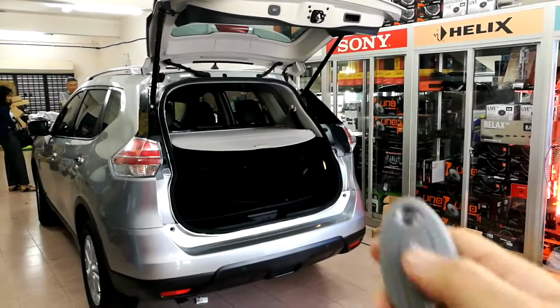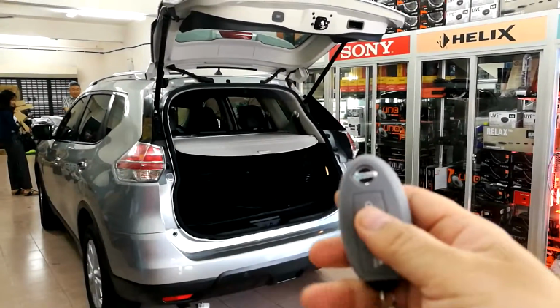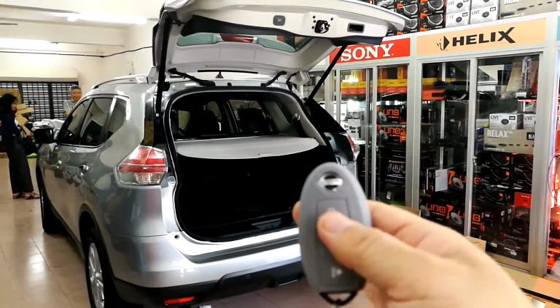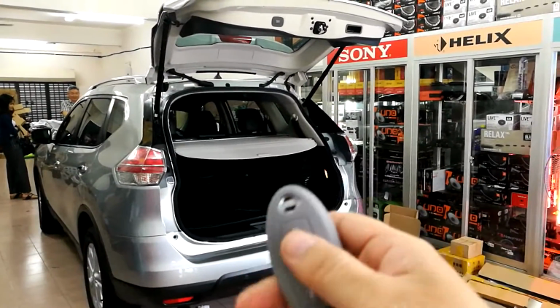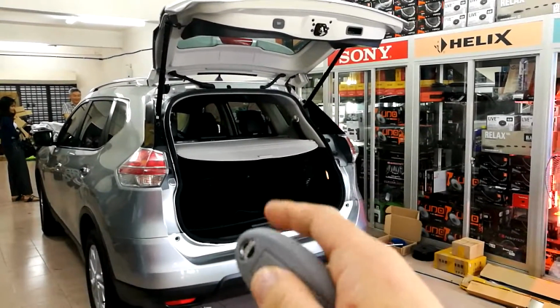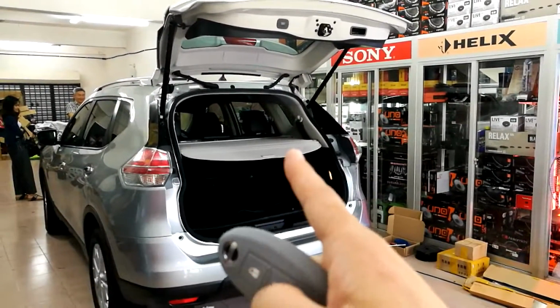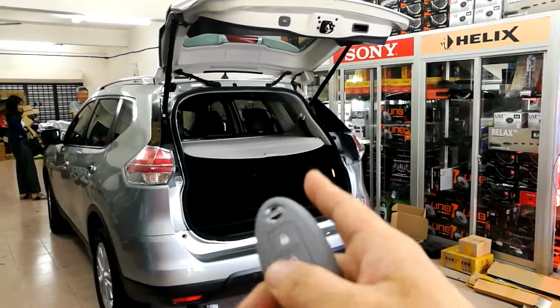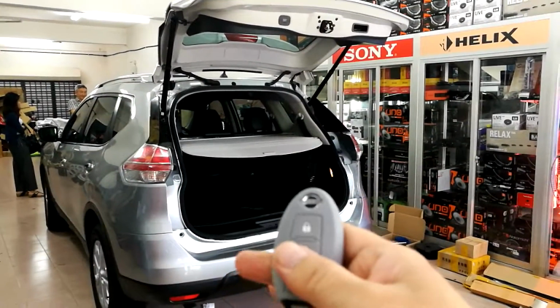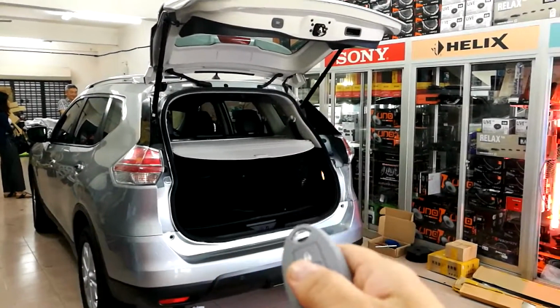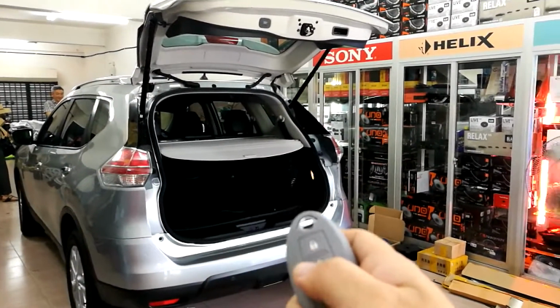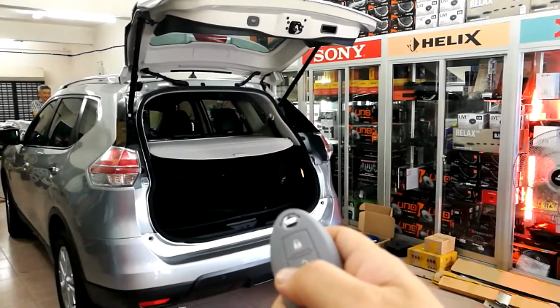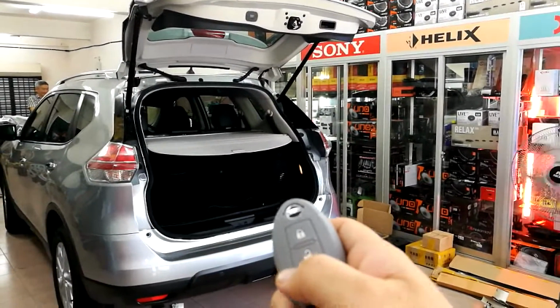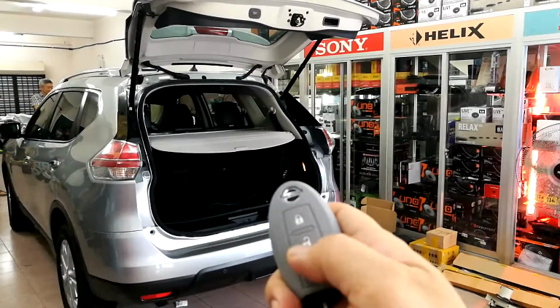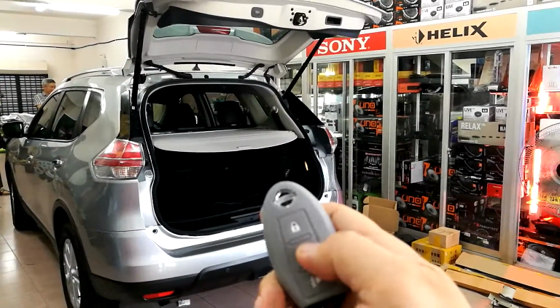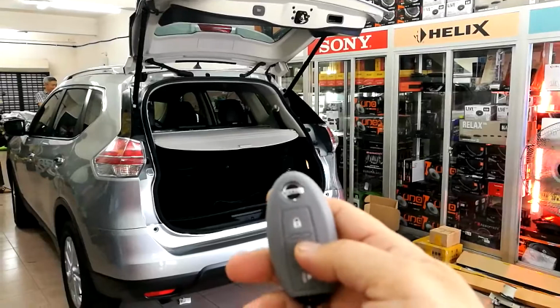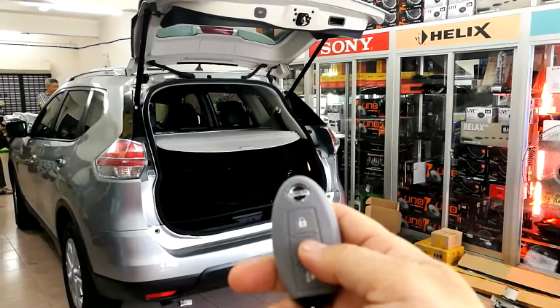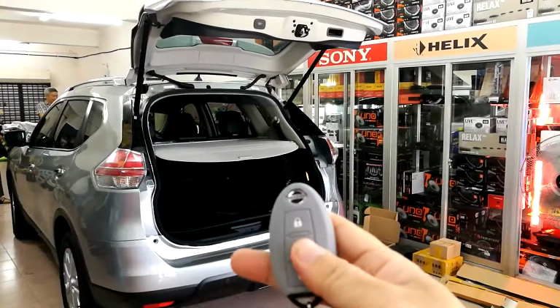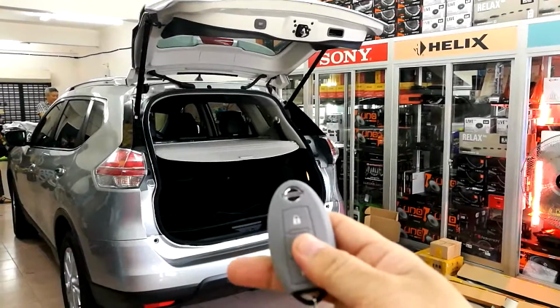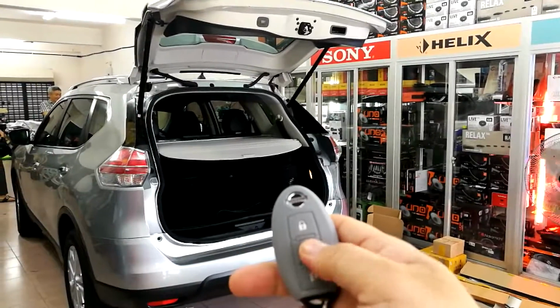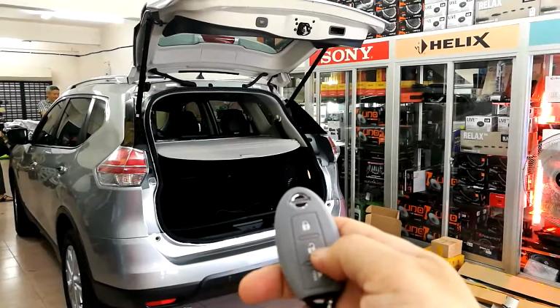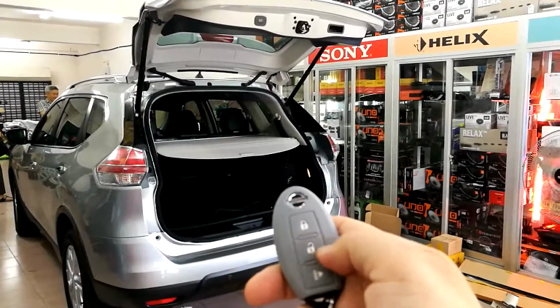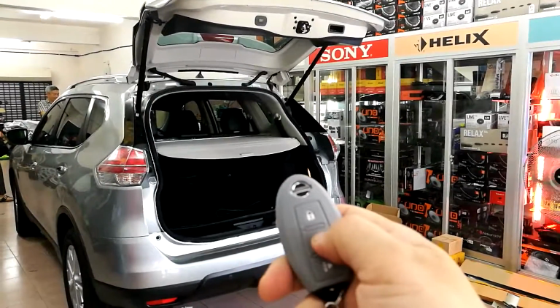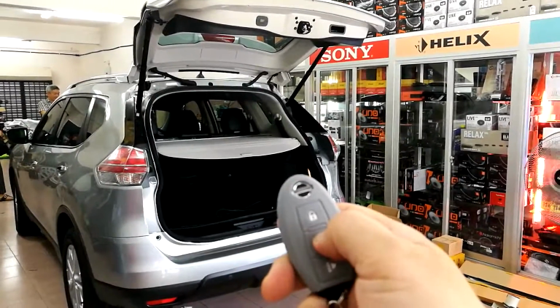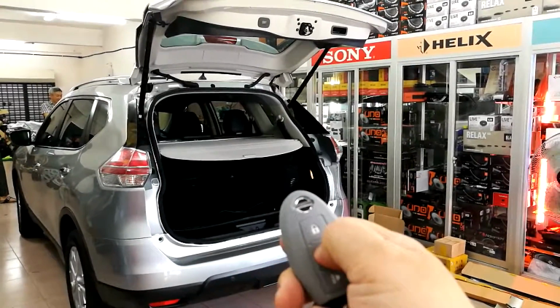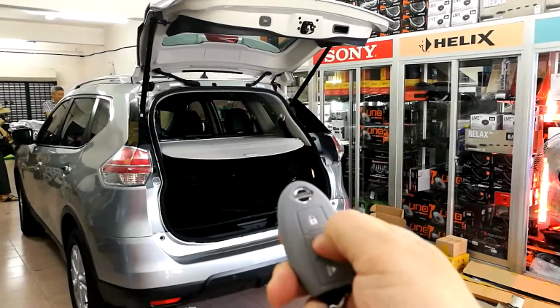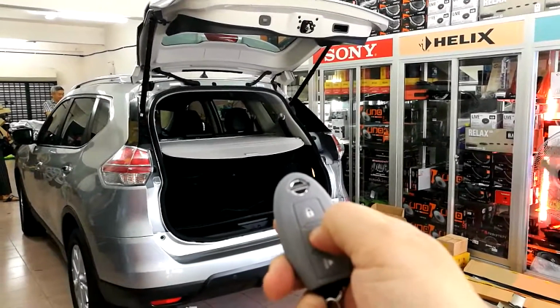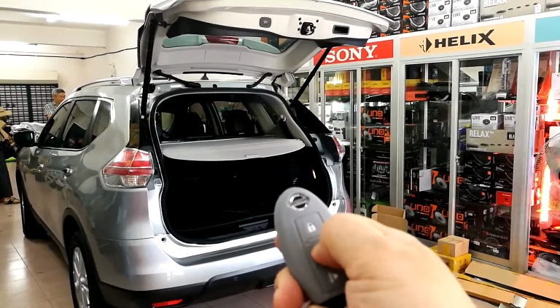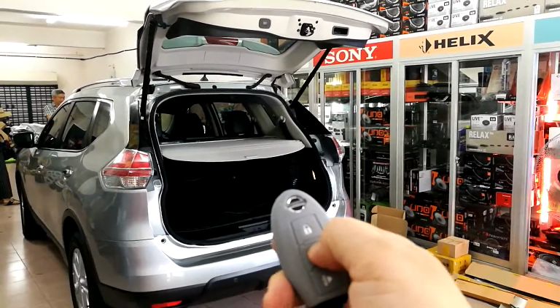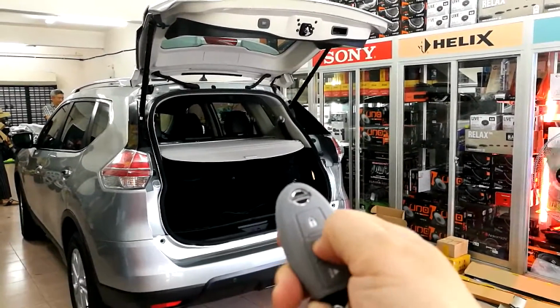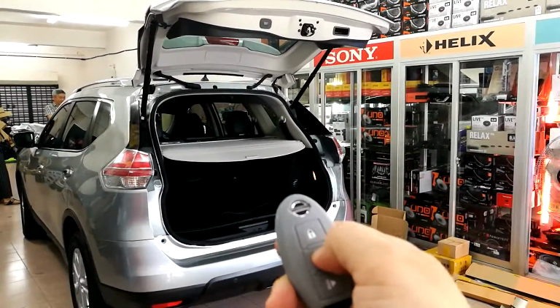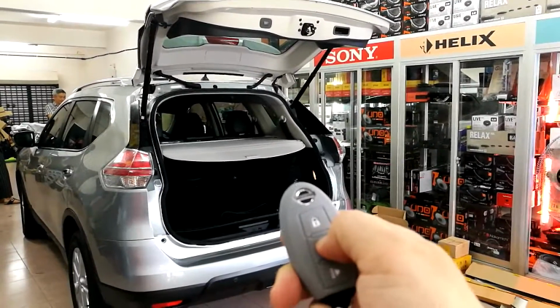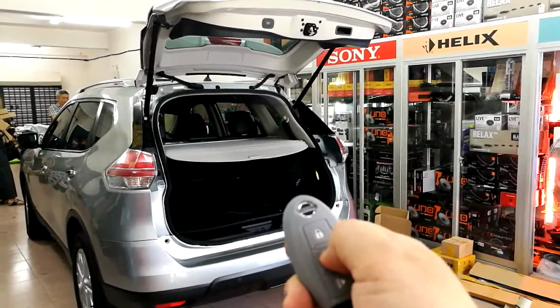Thank you Xtreme member support. Install the power boot, vacuum power door. One, two, three, four.